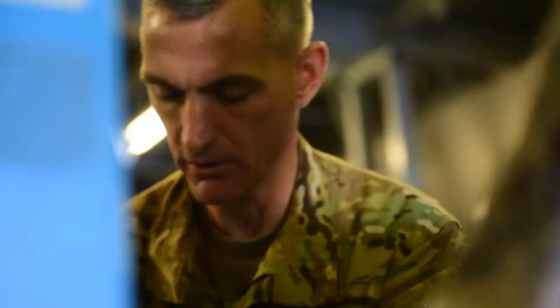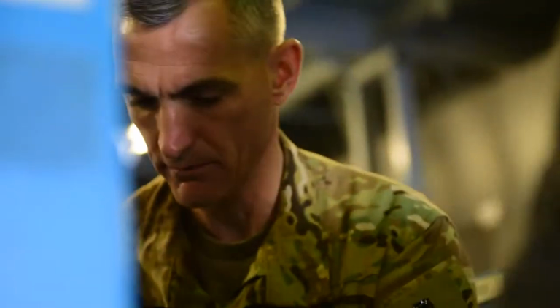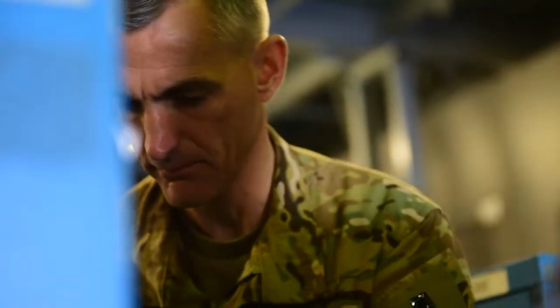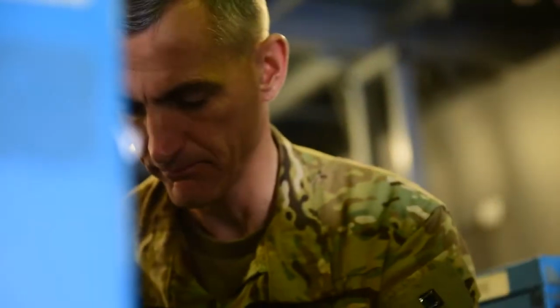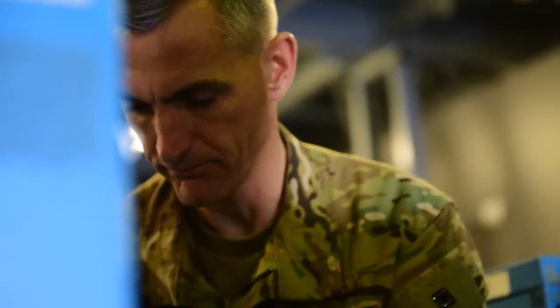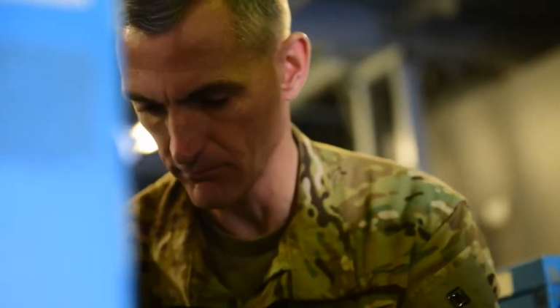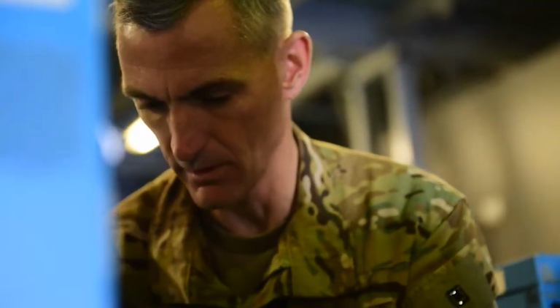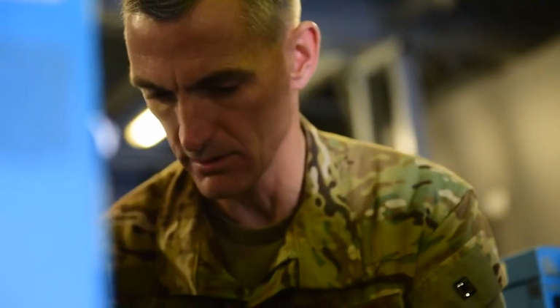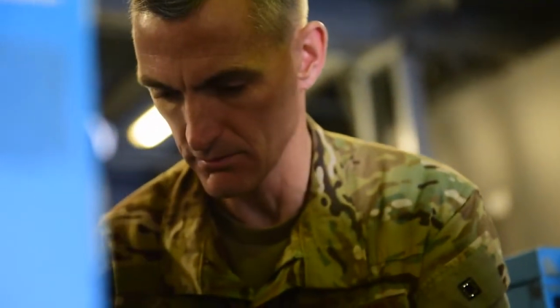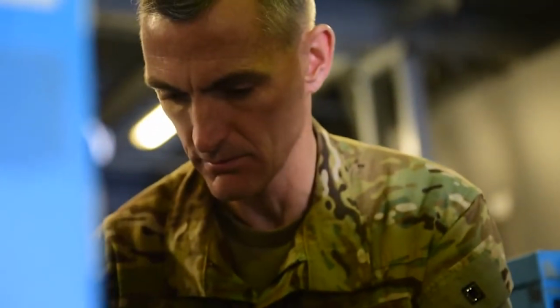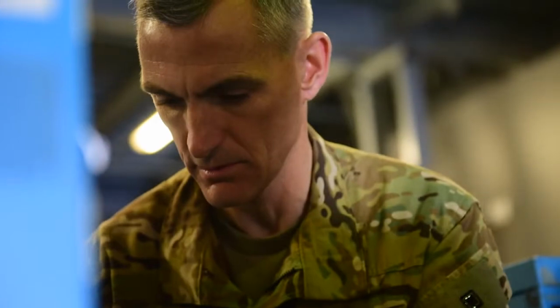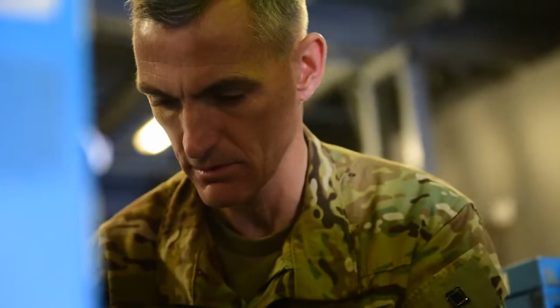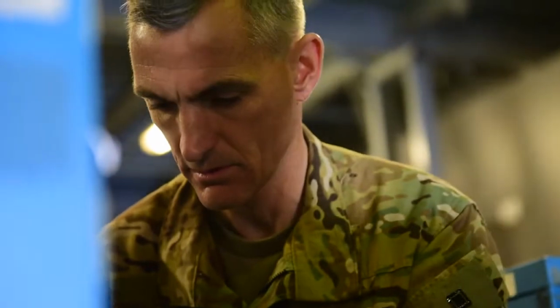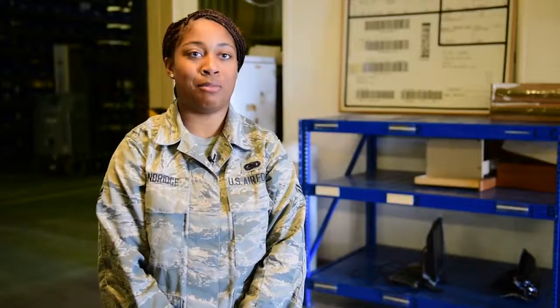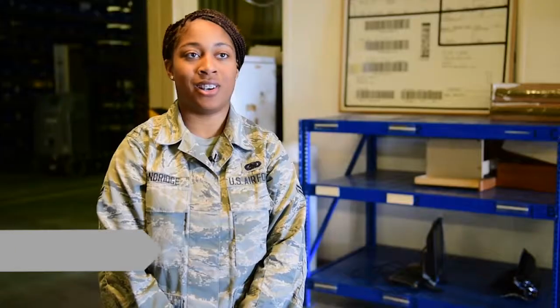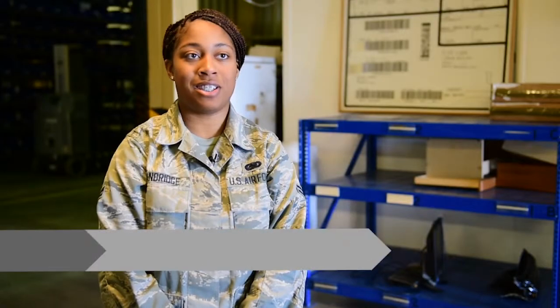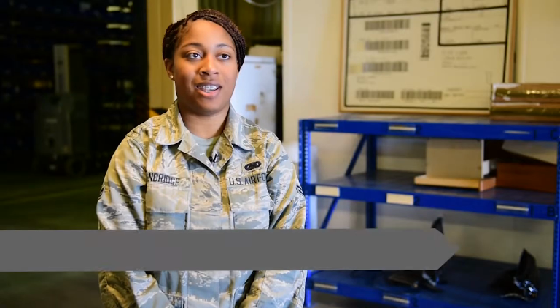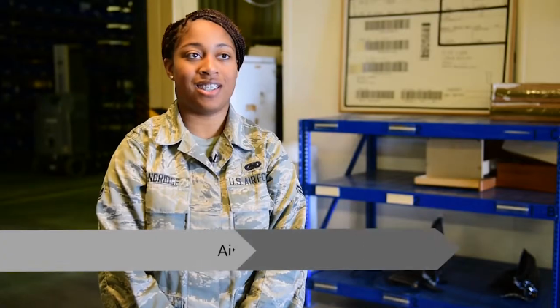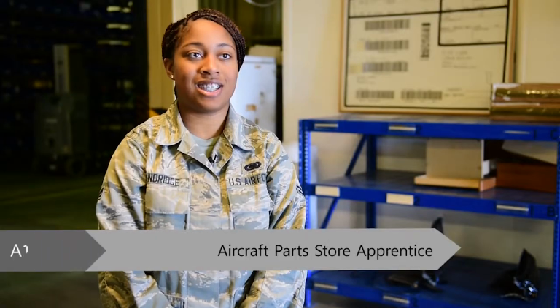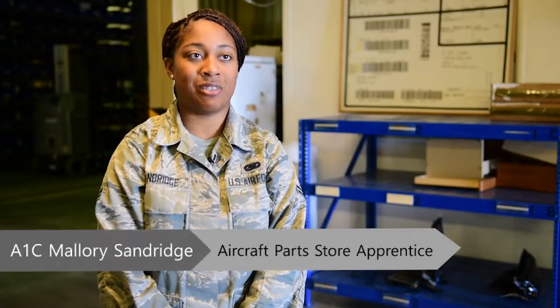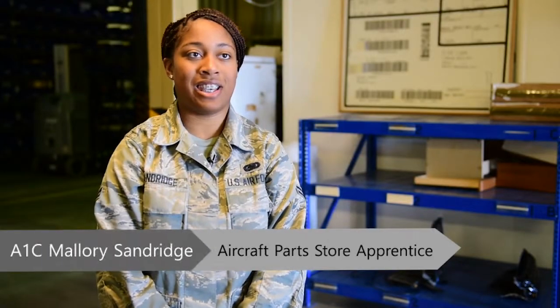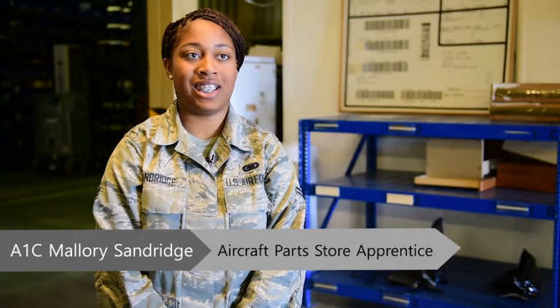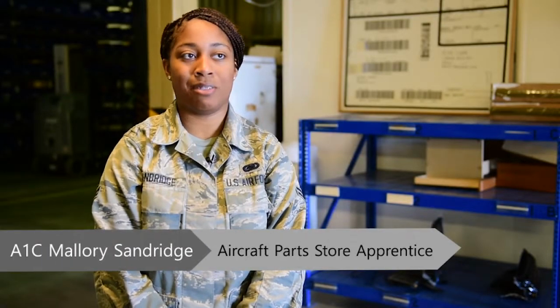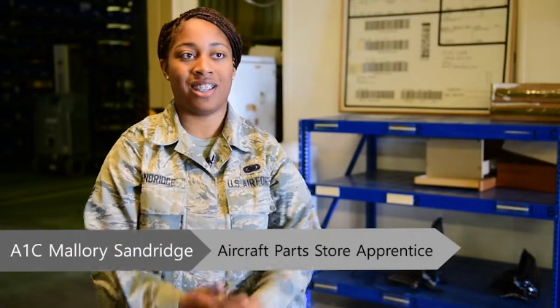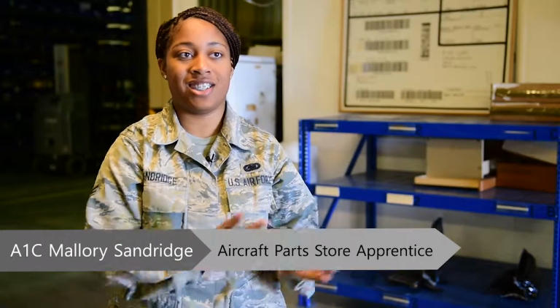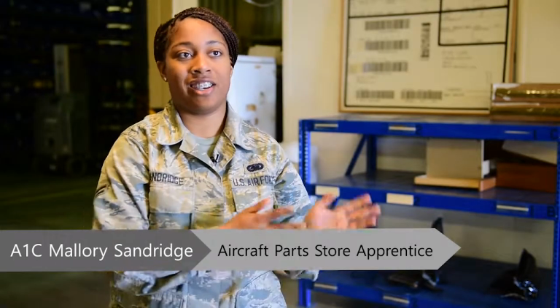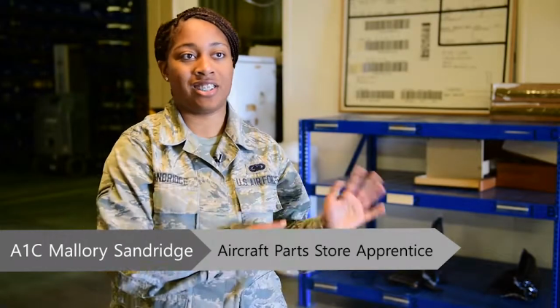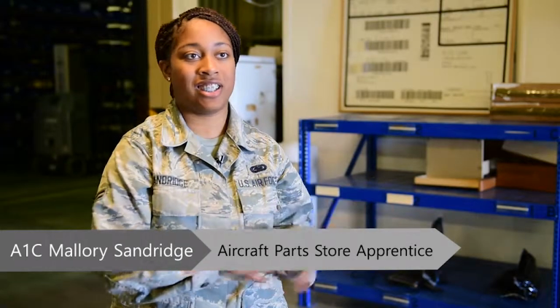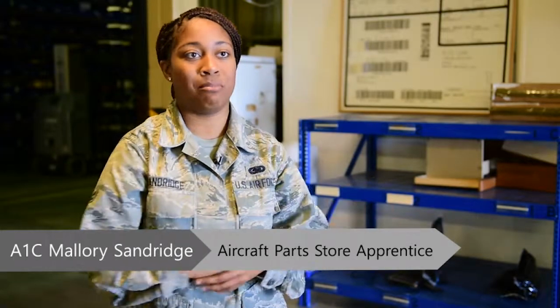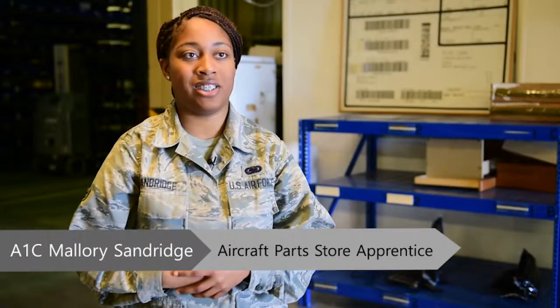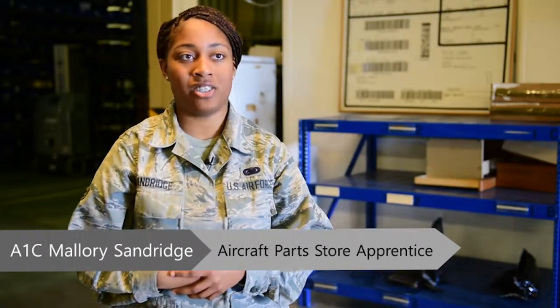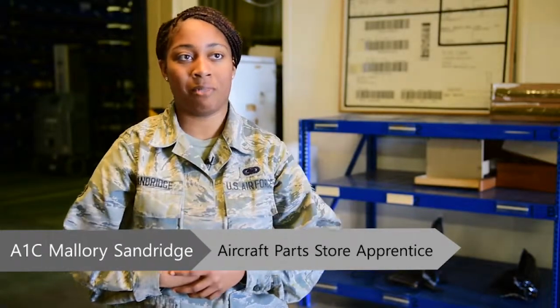Basically my job helps support the mission by giving the parts to maintenance so they can get the planes in the air to complete the job.